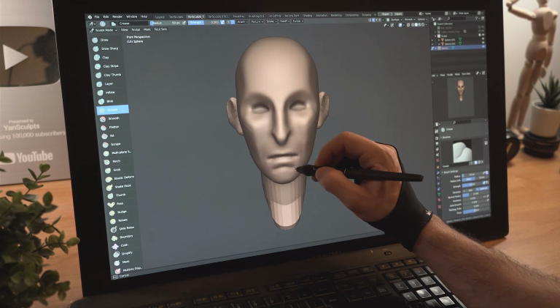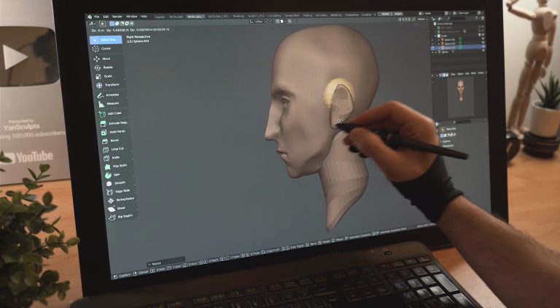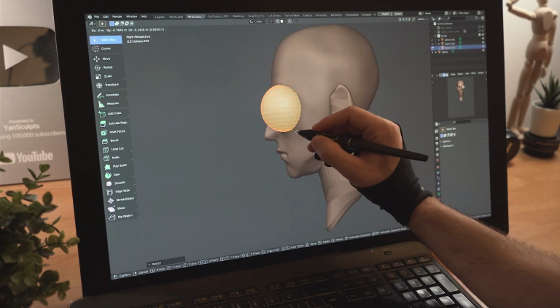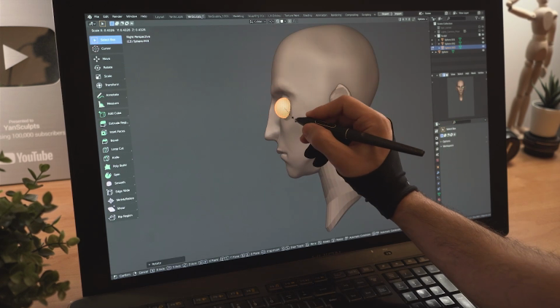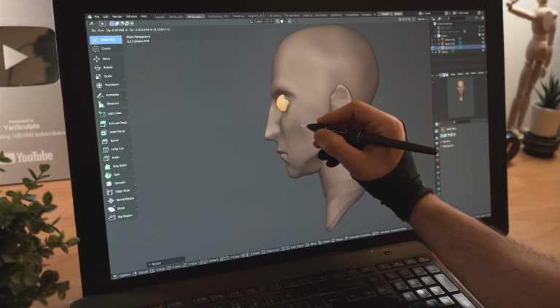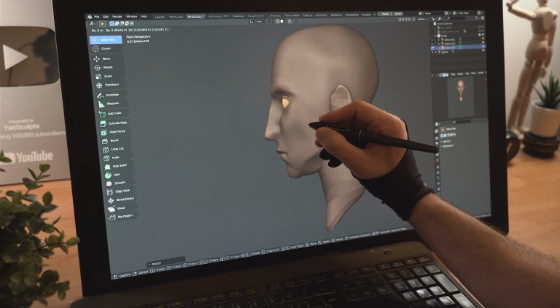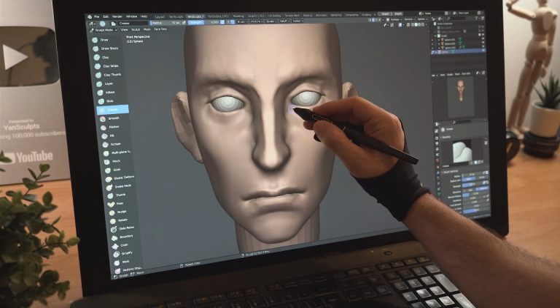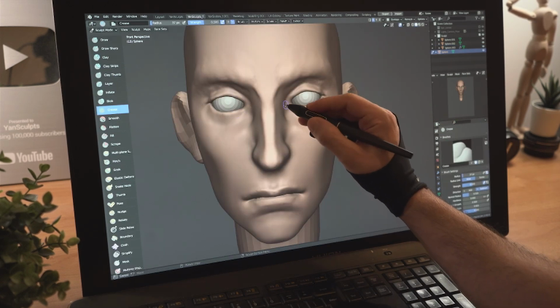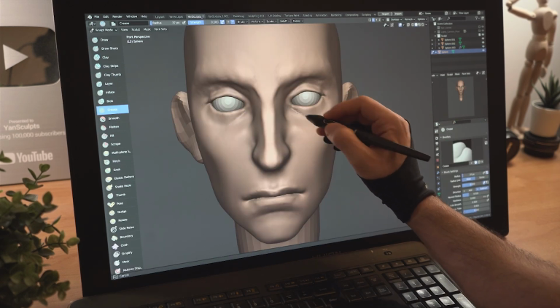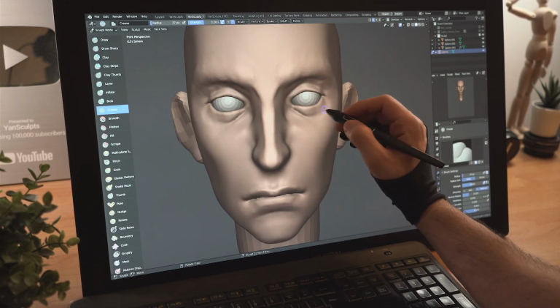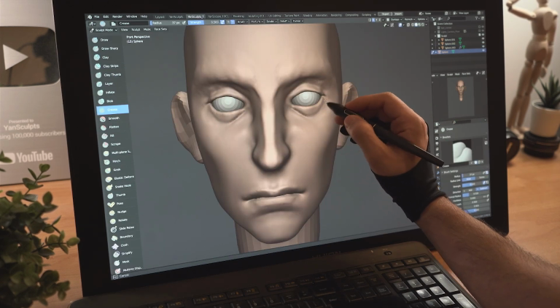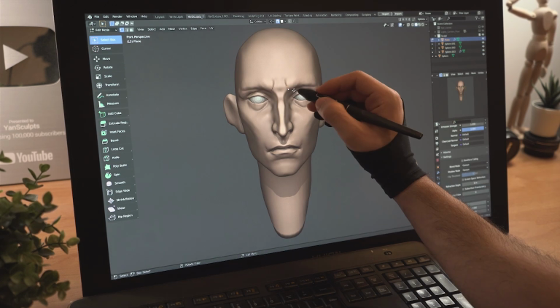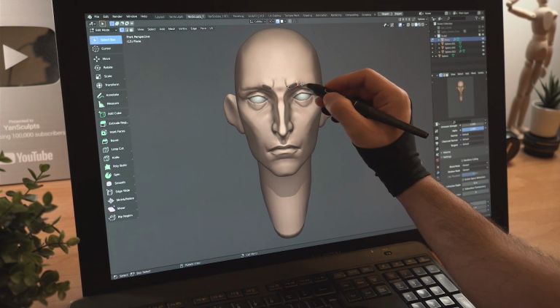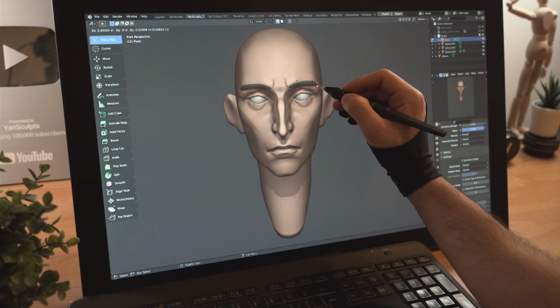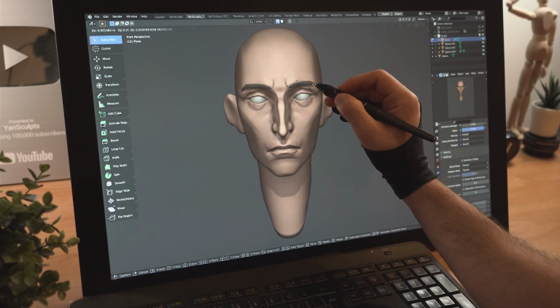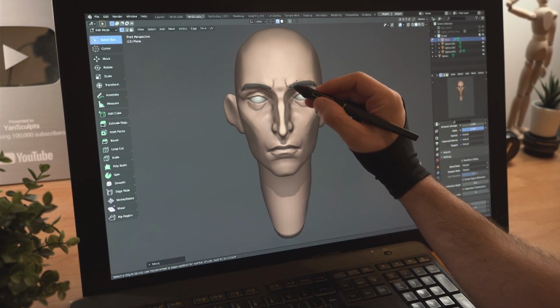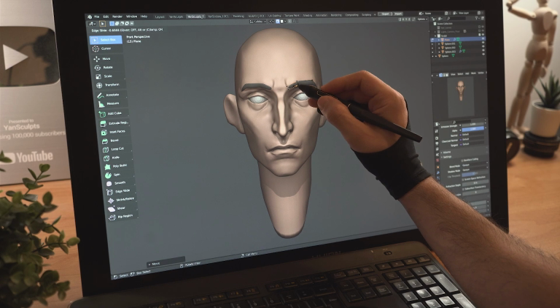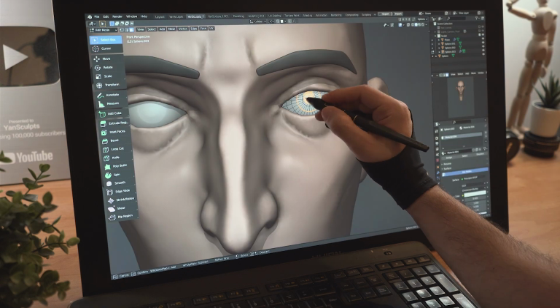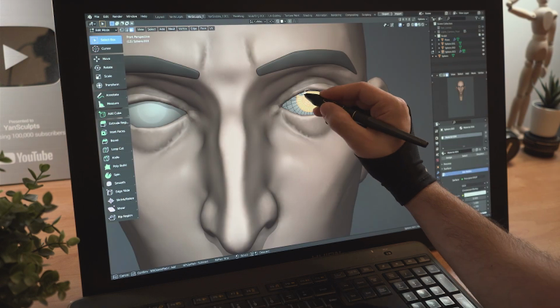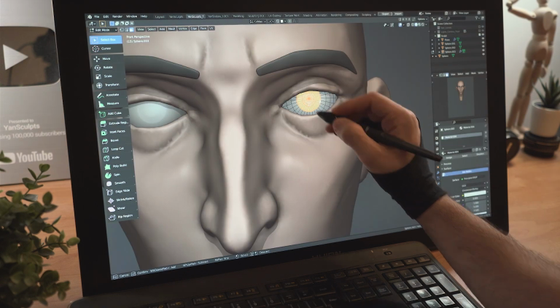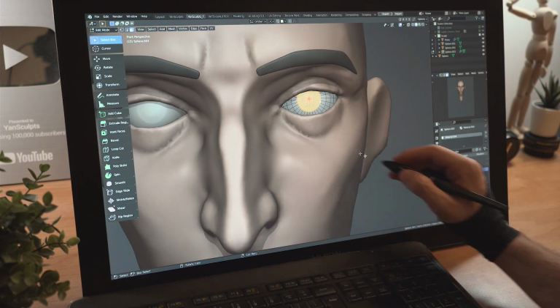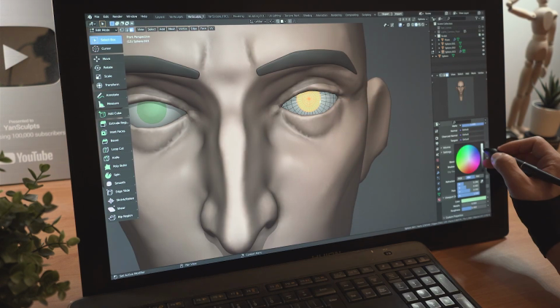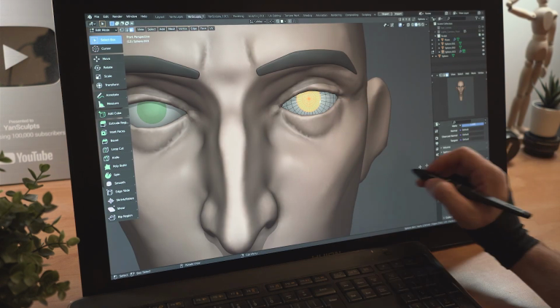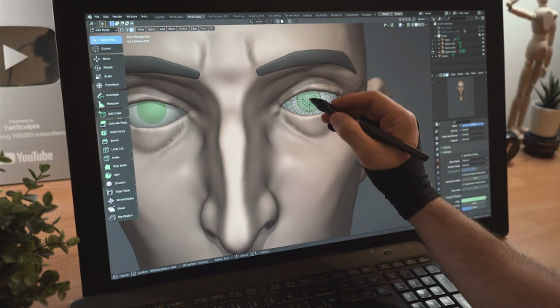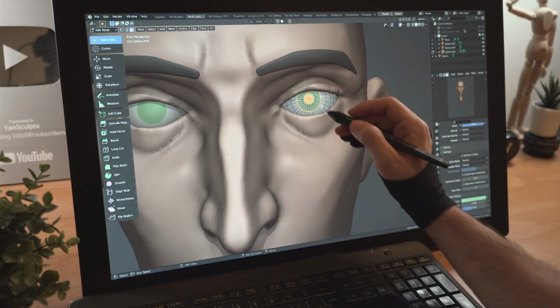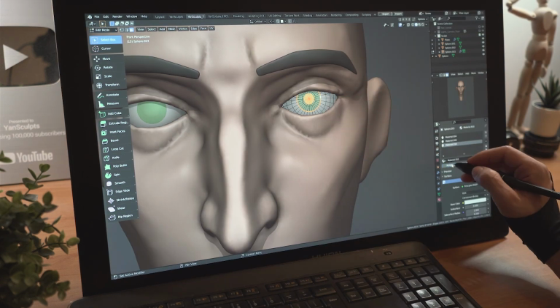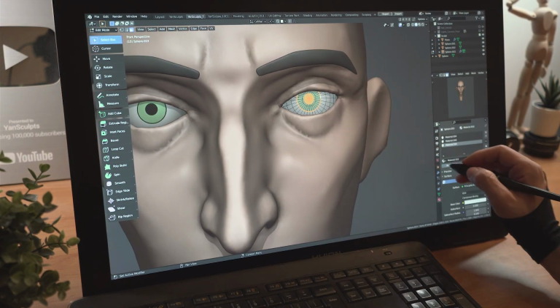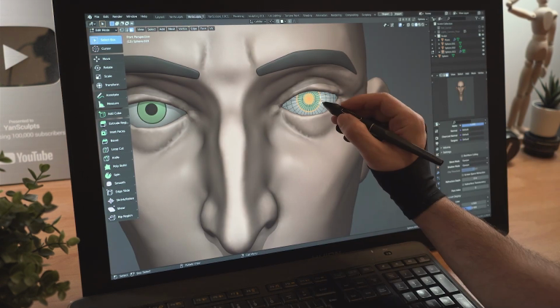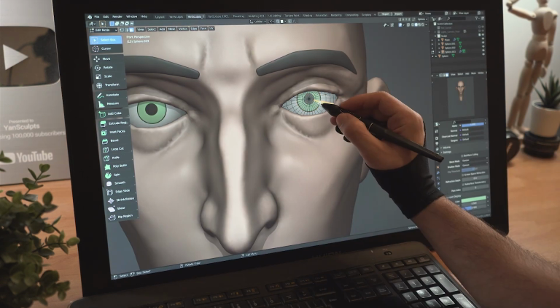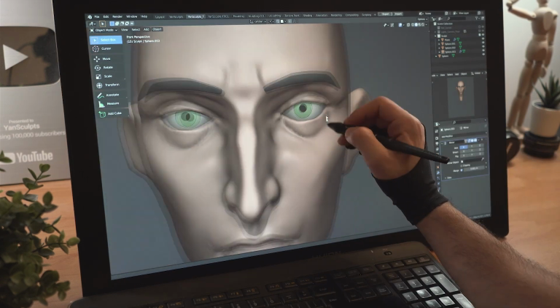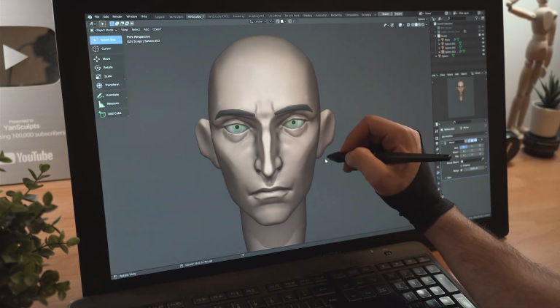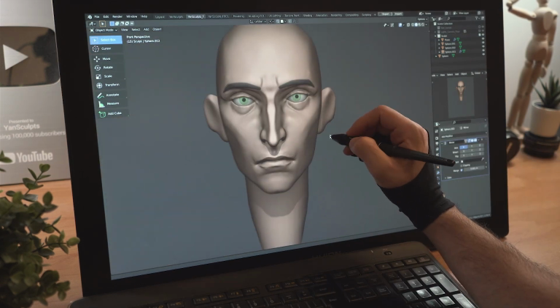Add a sphere for his eyes, sculpt his eyelids, model his eyebrows, then add a green color for his iris and a black one for his pupils.